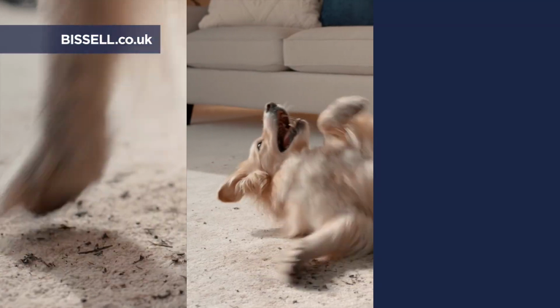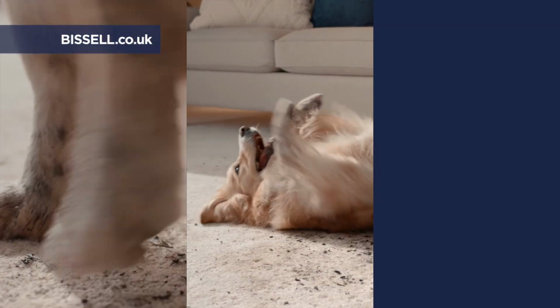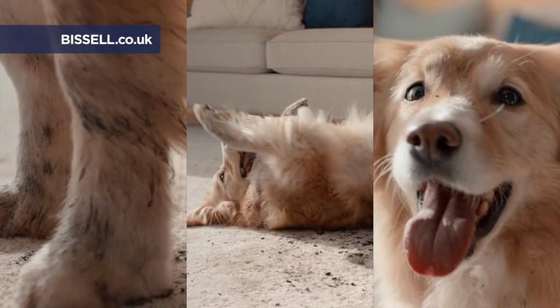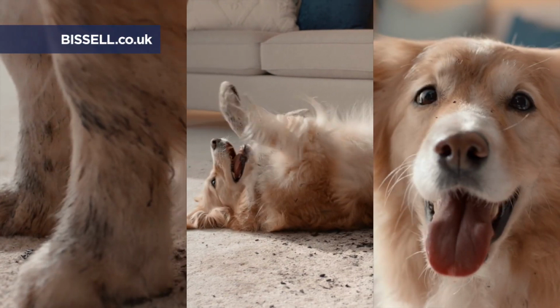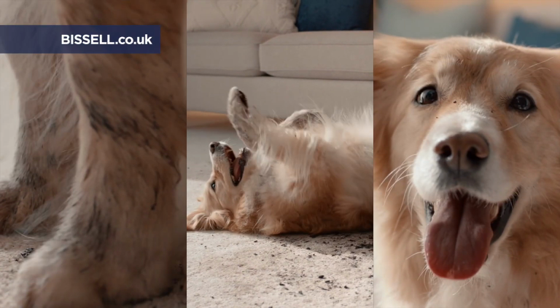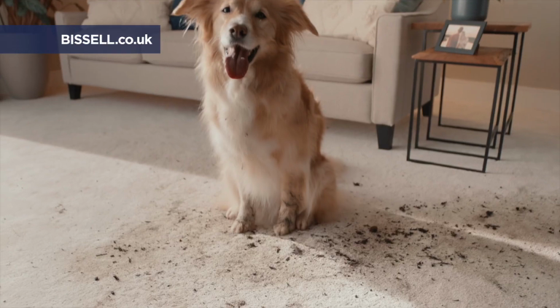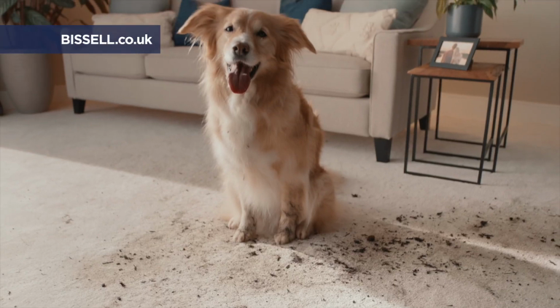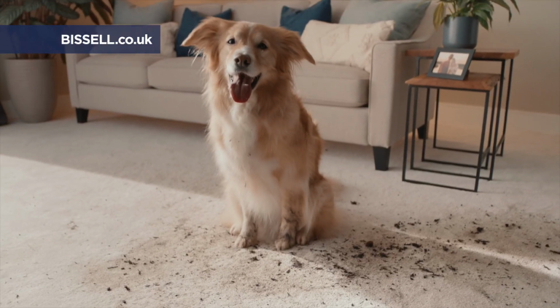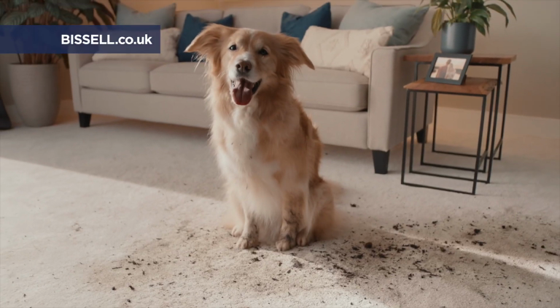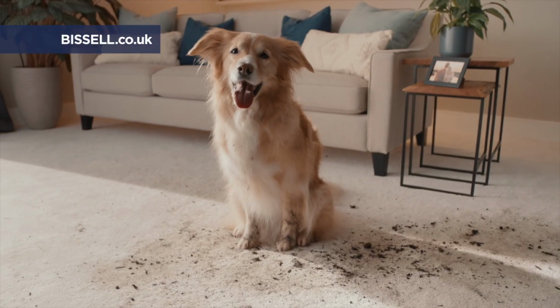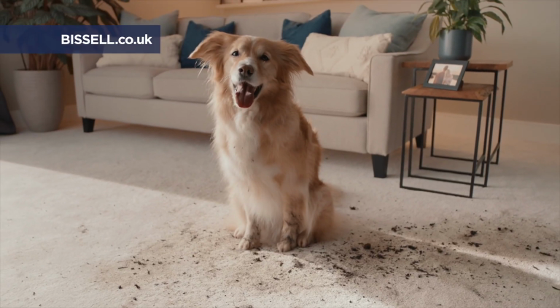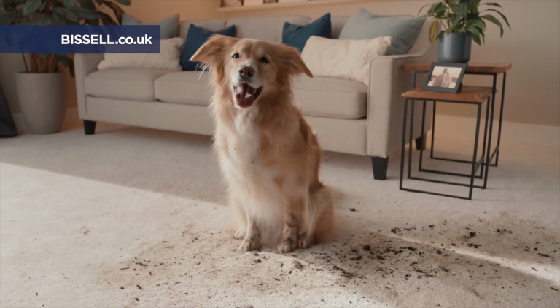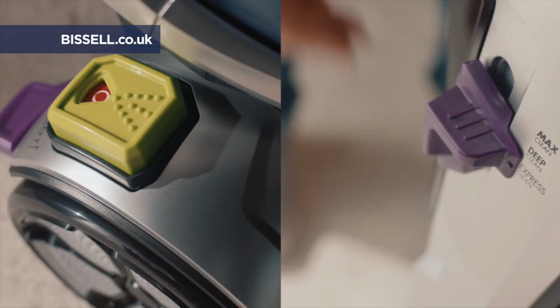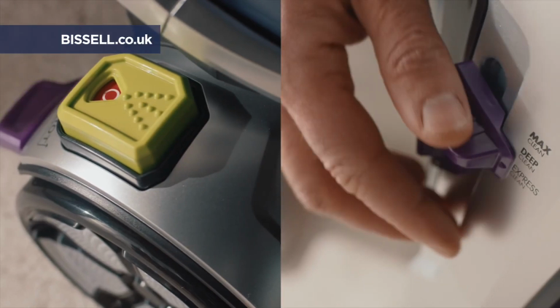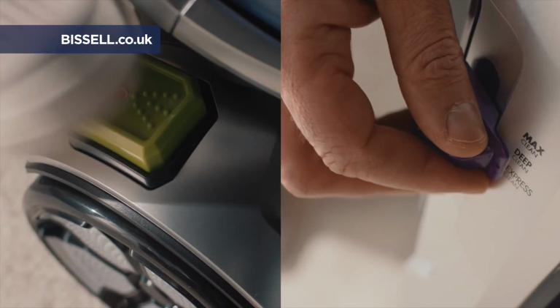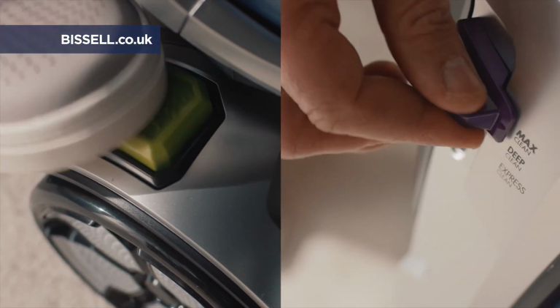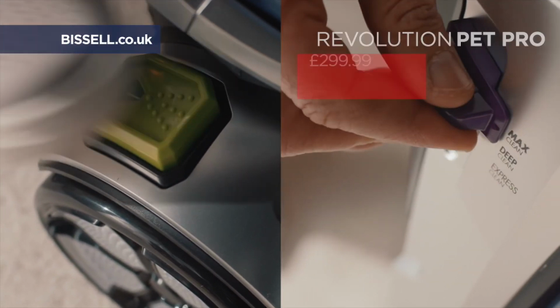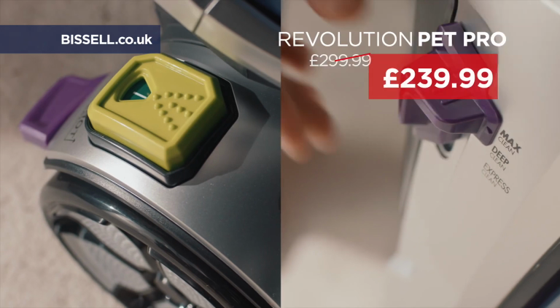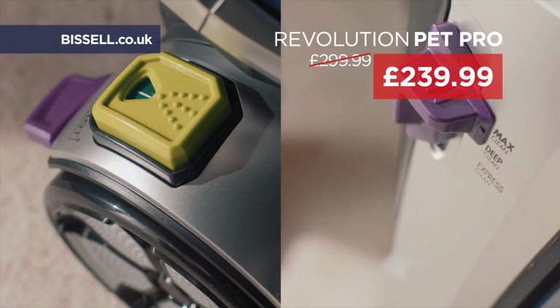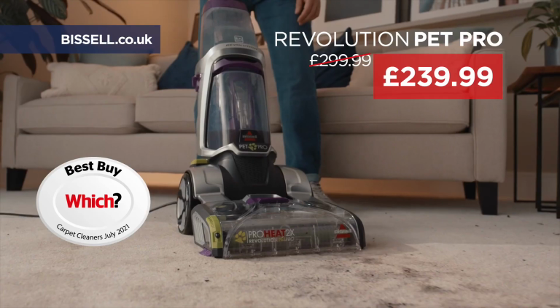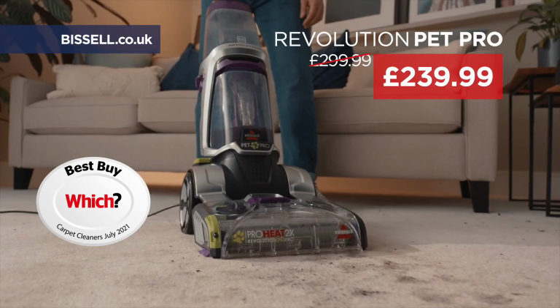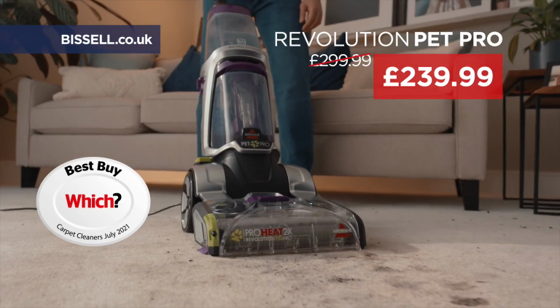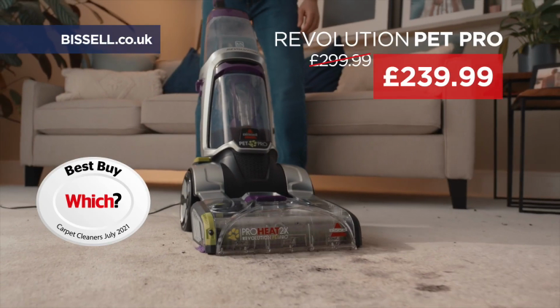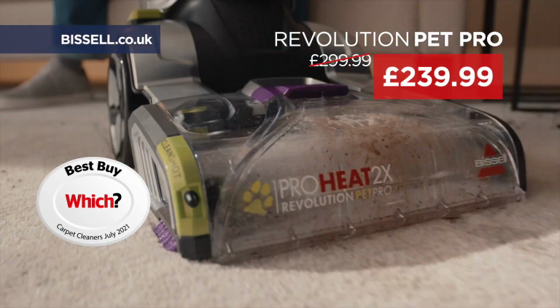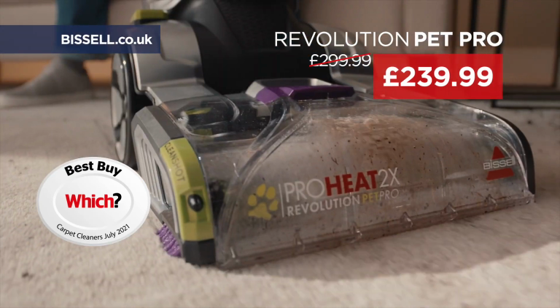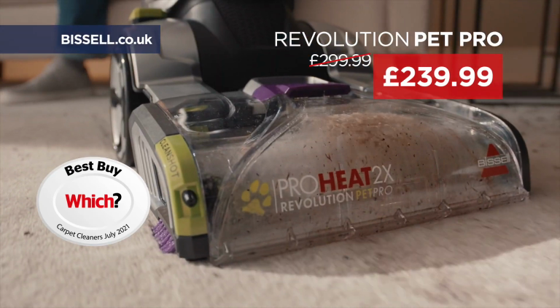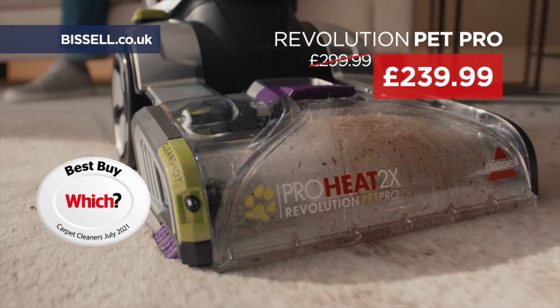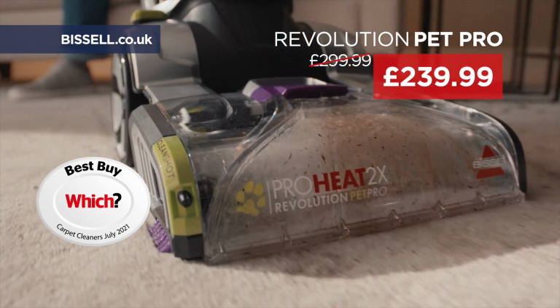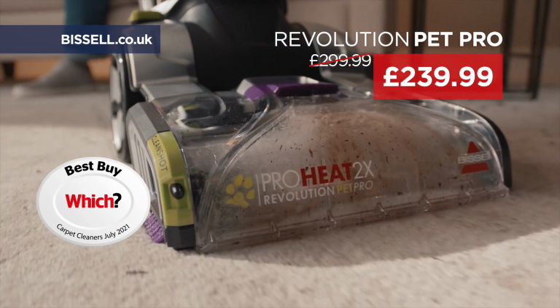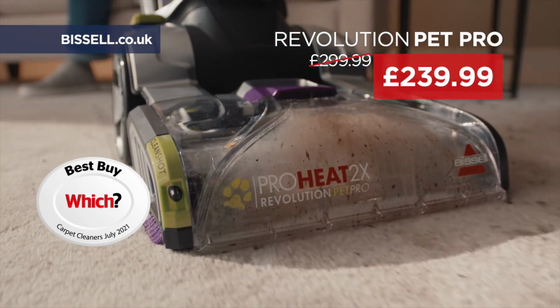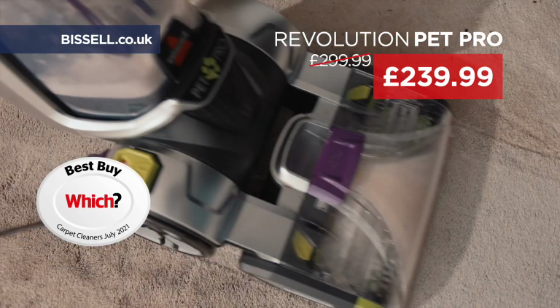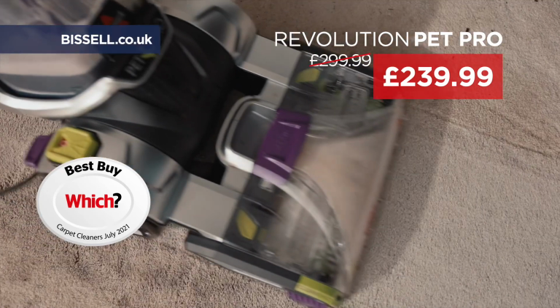And Bissell can even sort that out too. From muddy carpets to everyday dirt, the Revolution Pets Pro gives professional results.